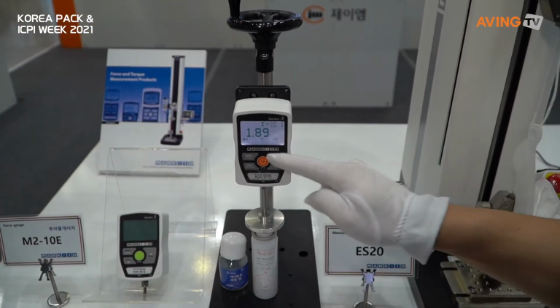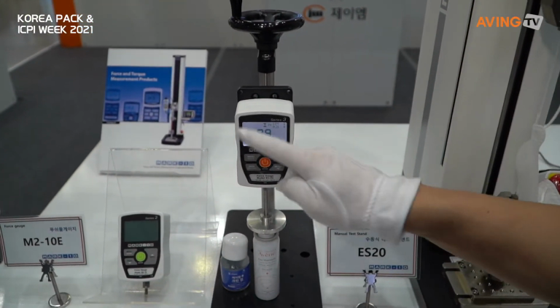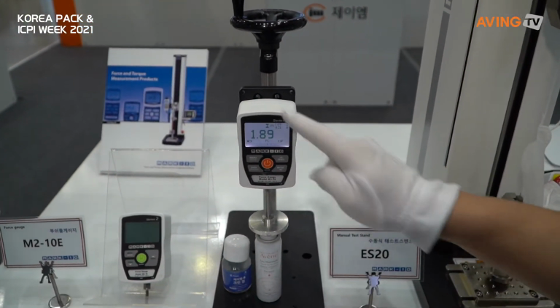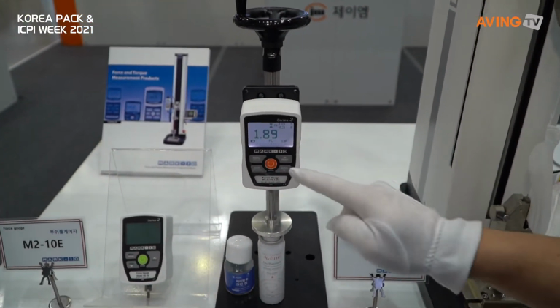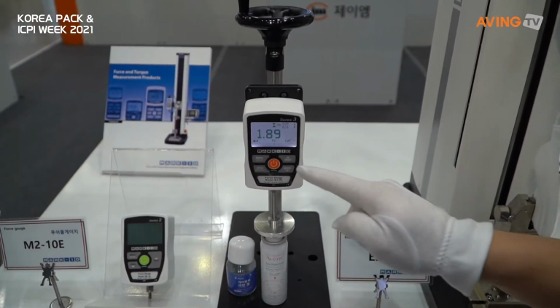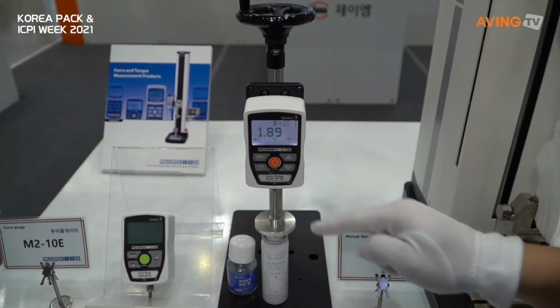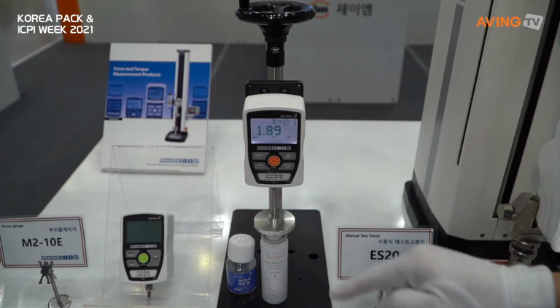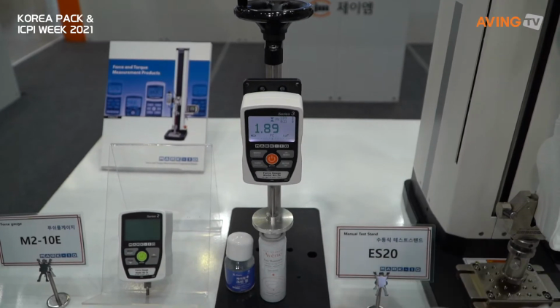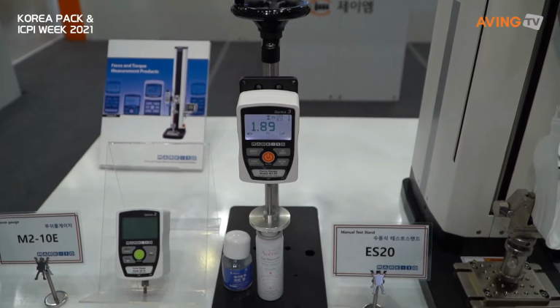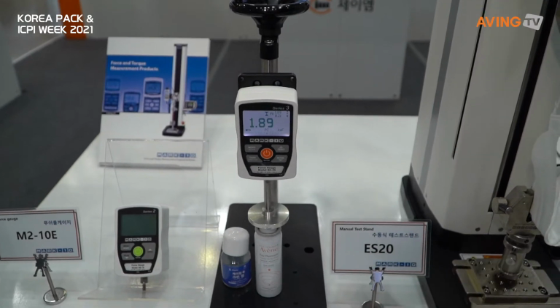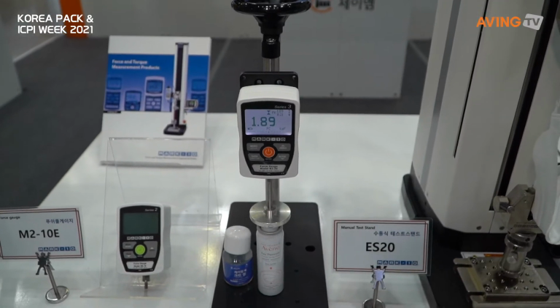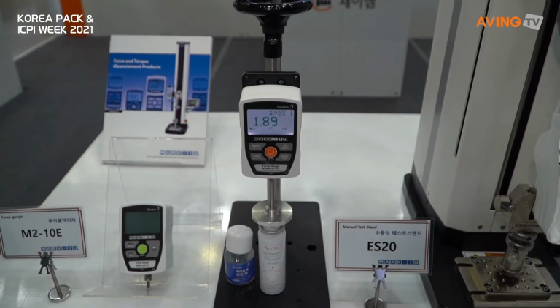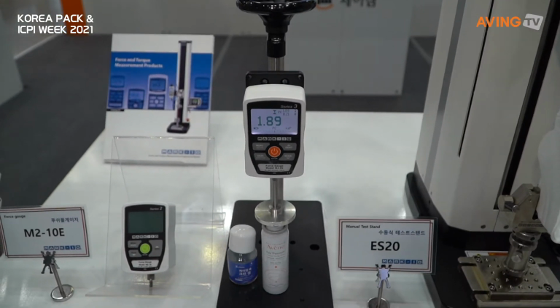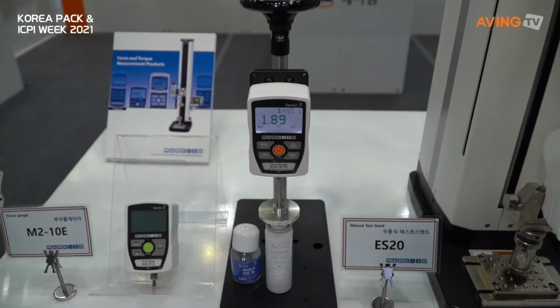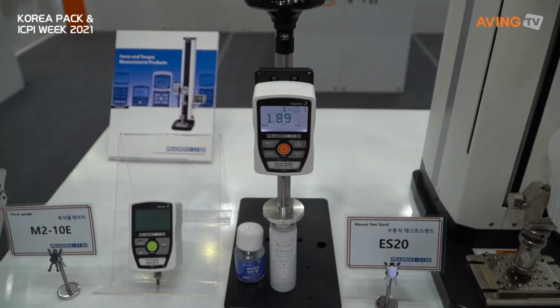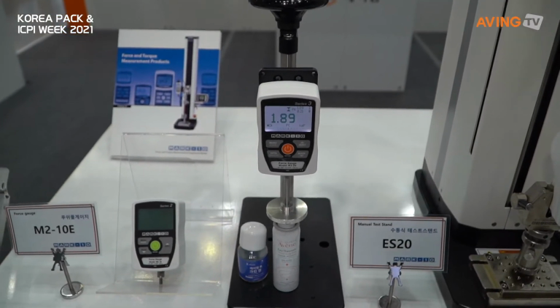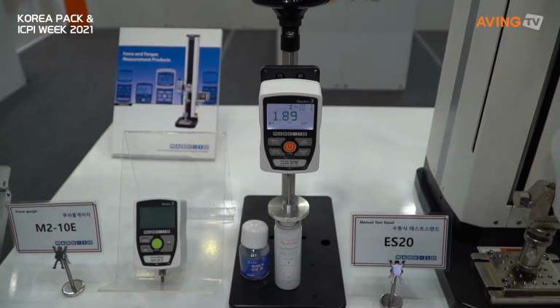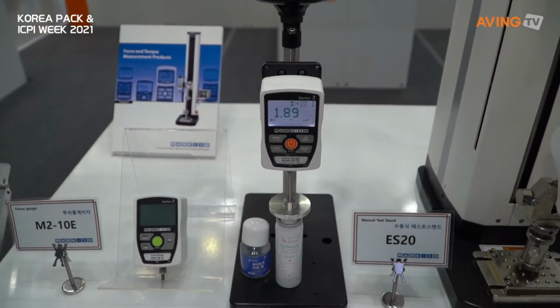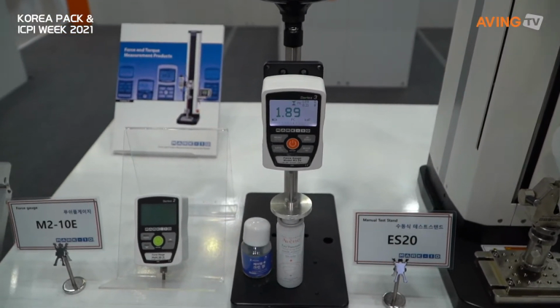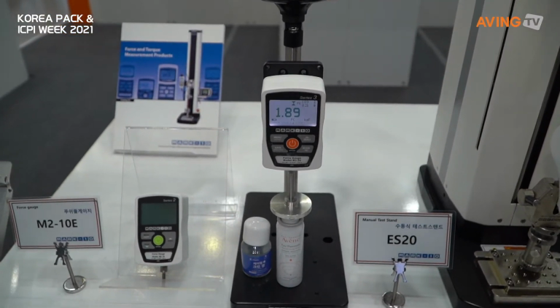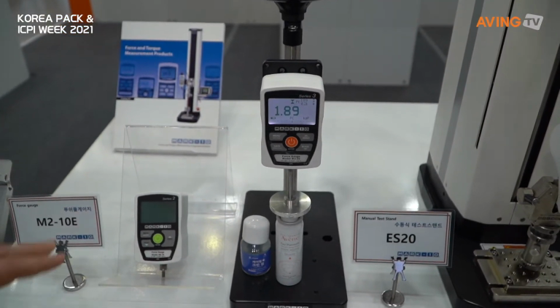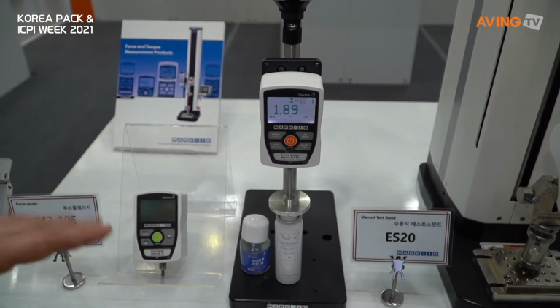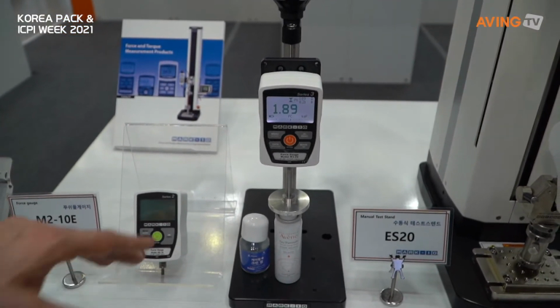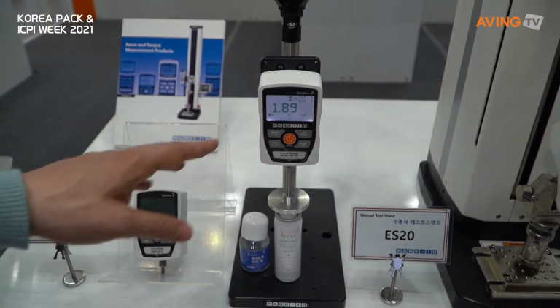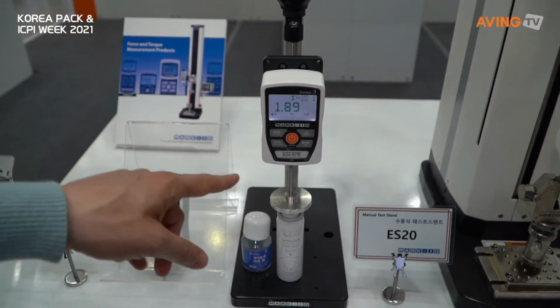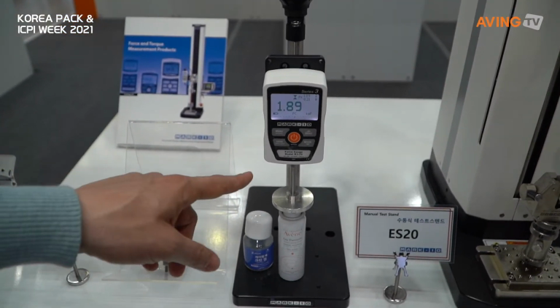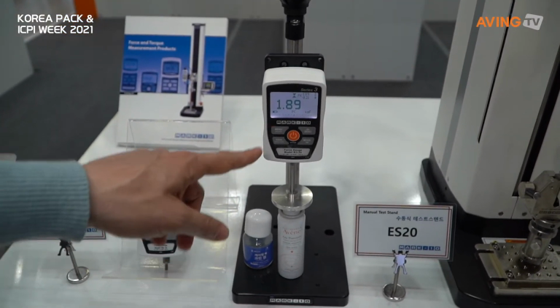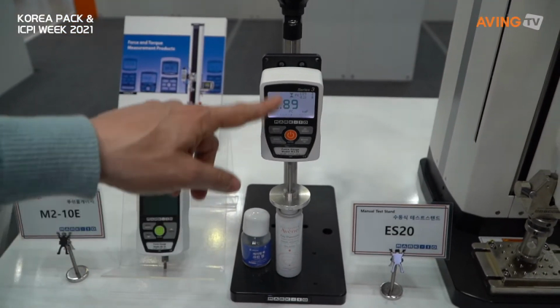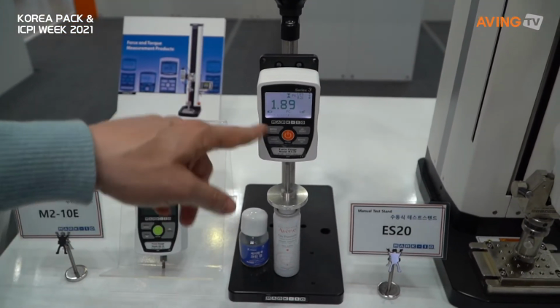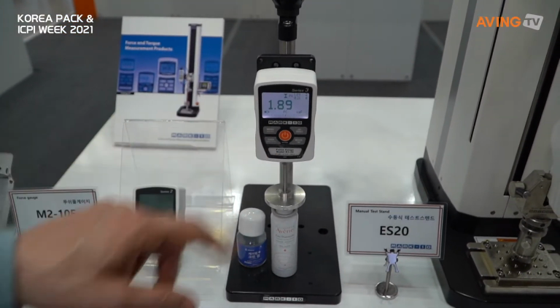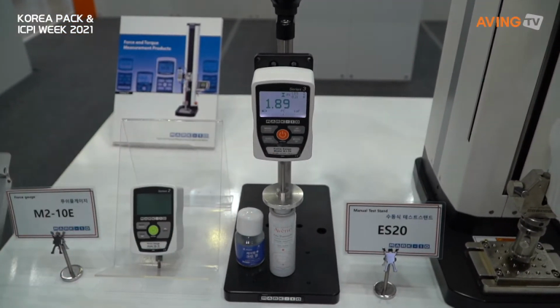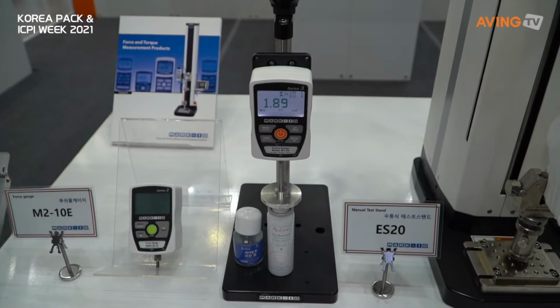How much strength is required? How much strength is used? They test that amount and you see it up here. Yes.